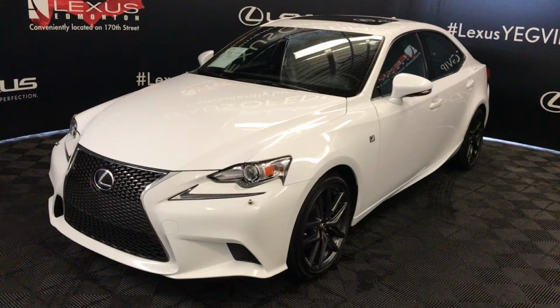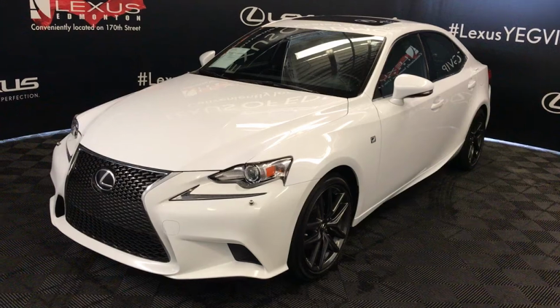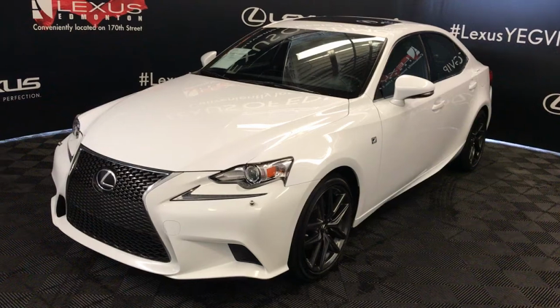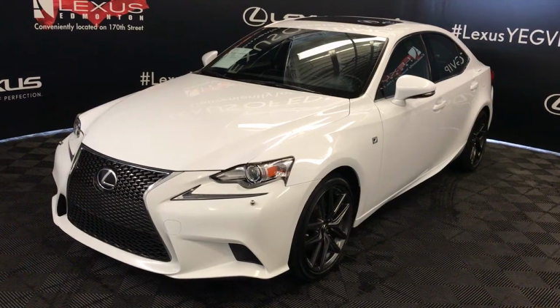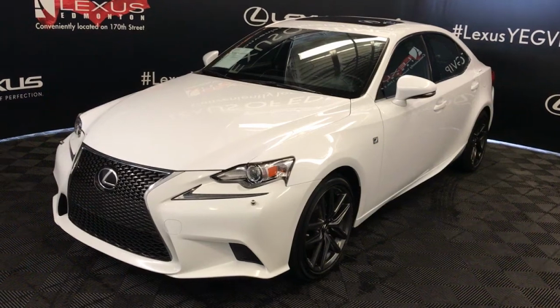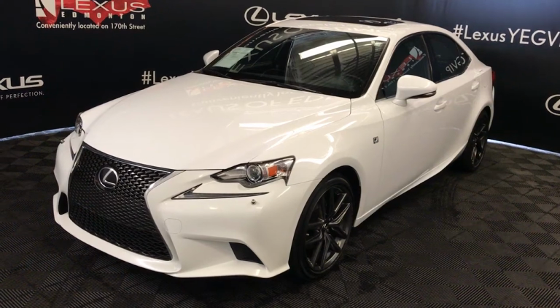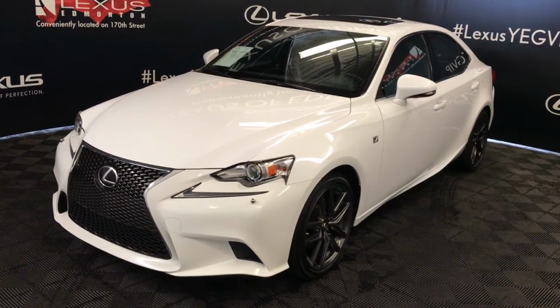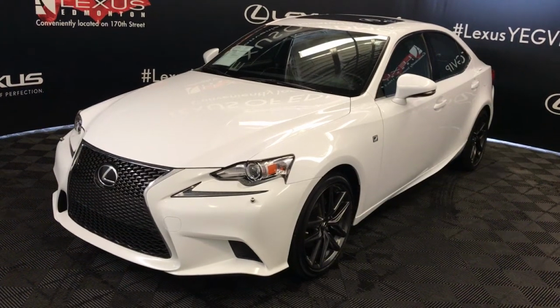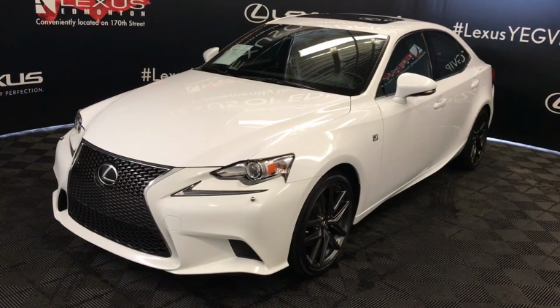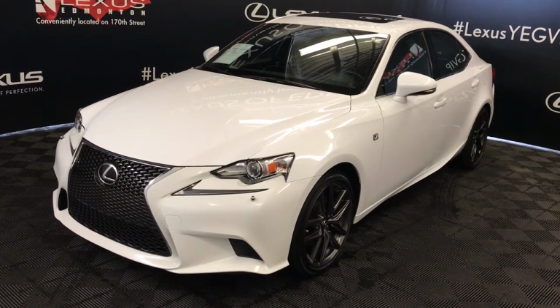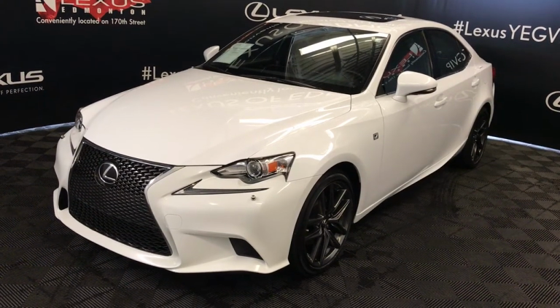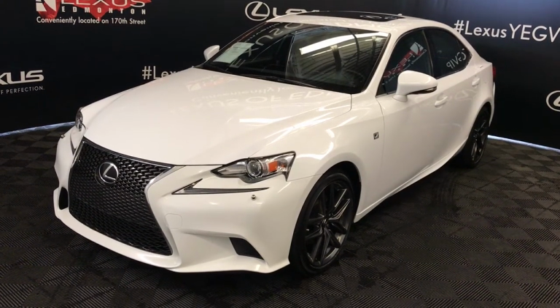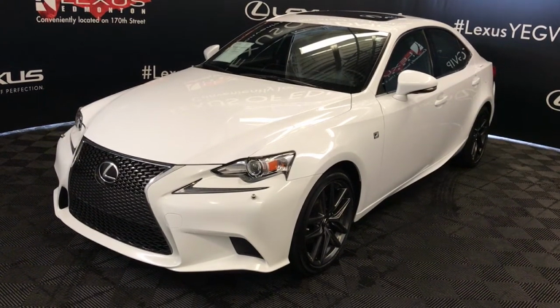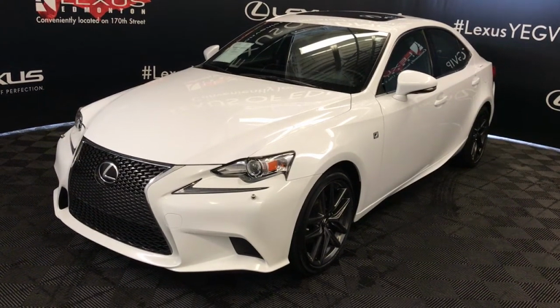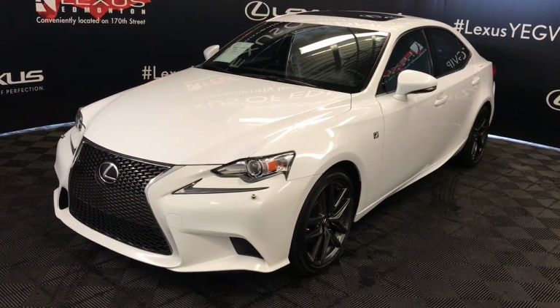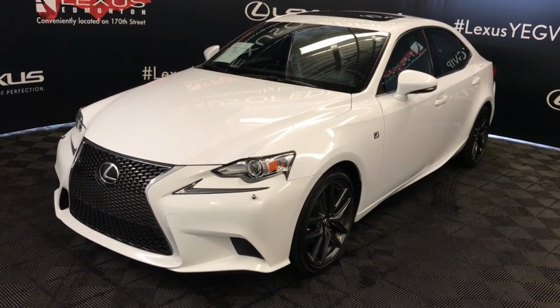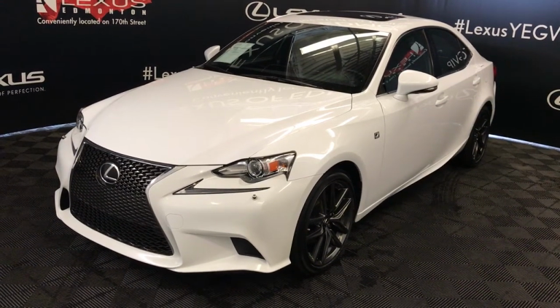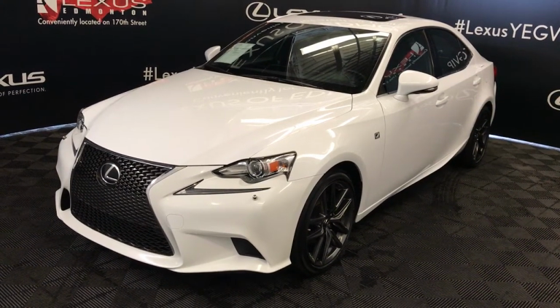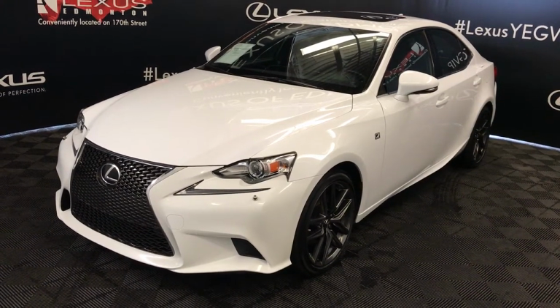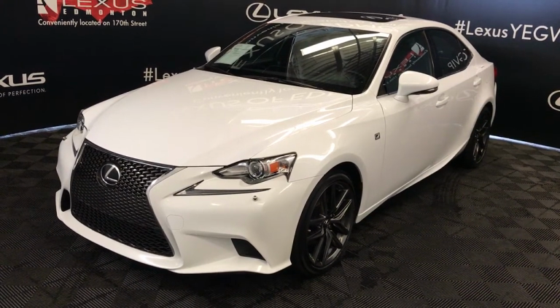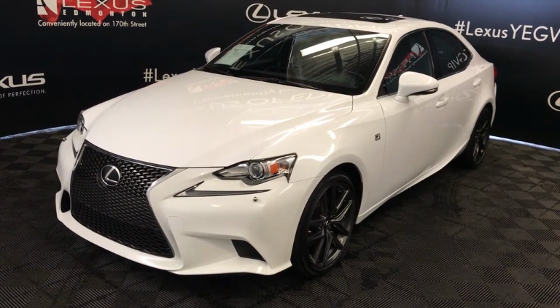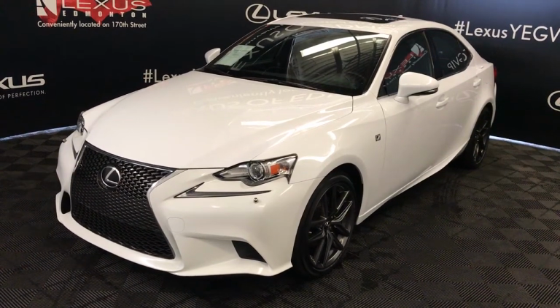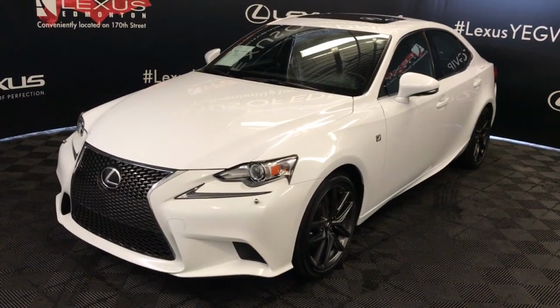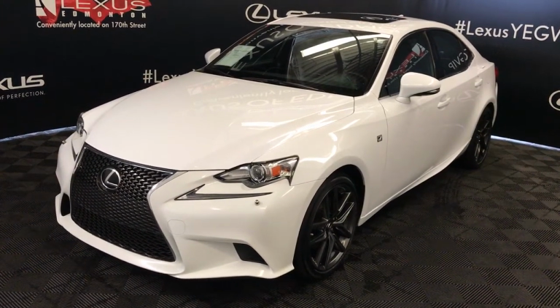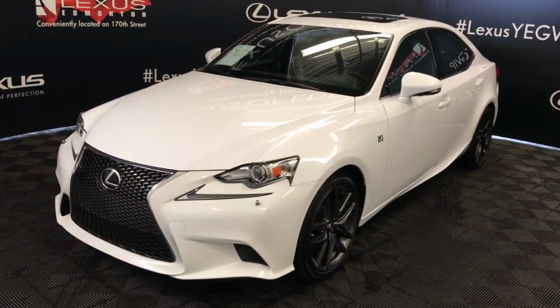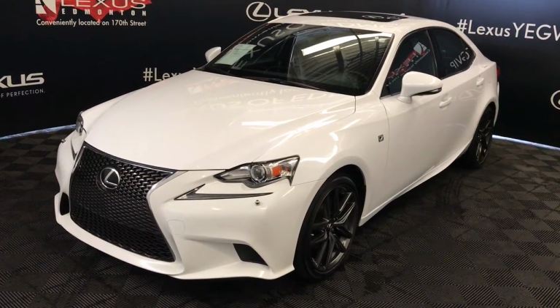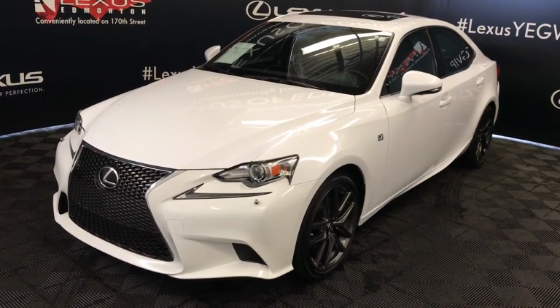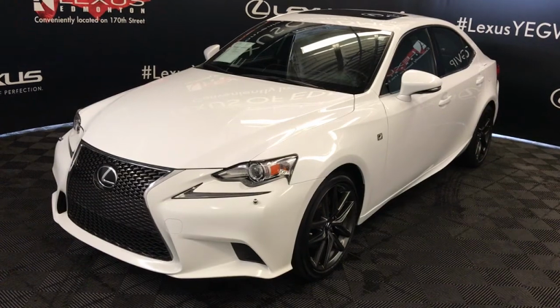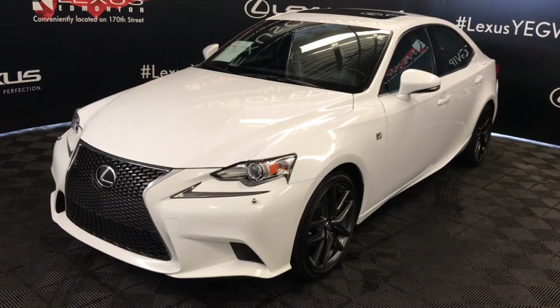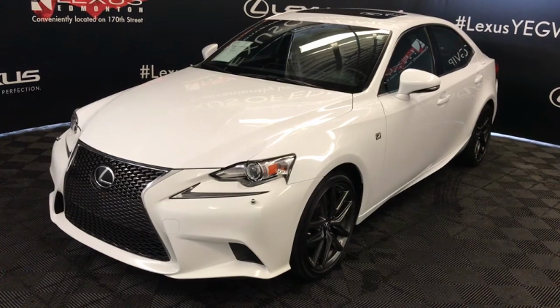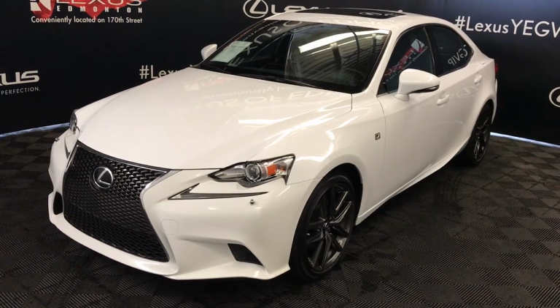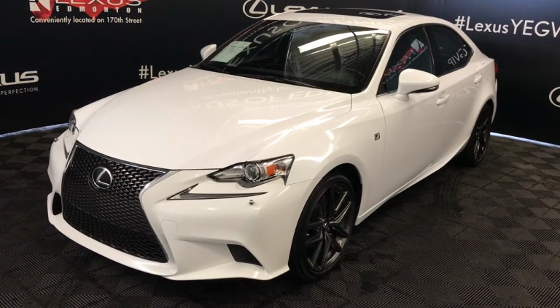Welcome to Lexus of Edmonton. We are located off 111th Ave and 170th Street in Edmonton, Alberta, Canada.